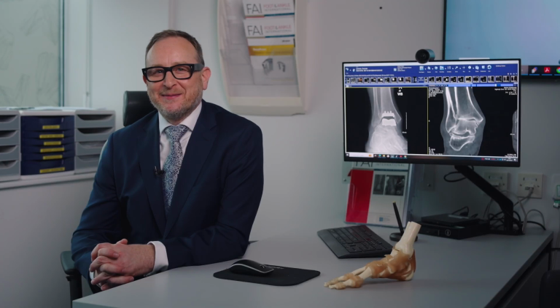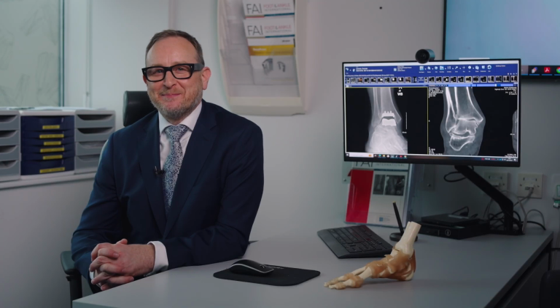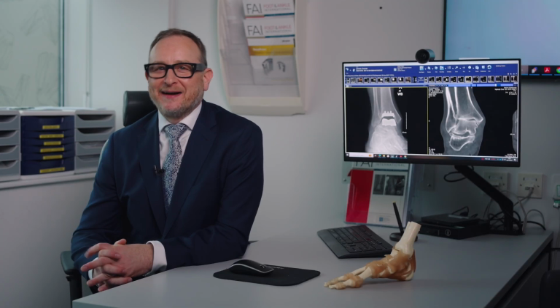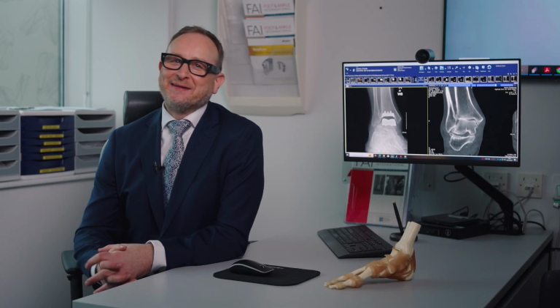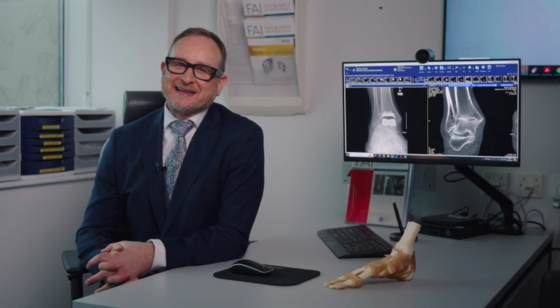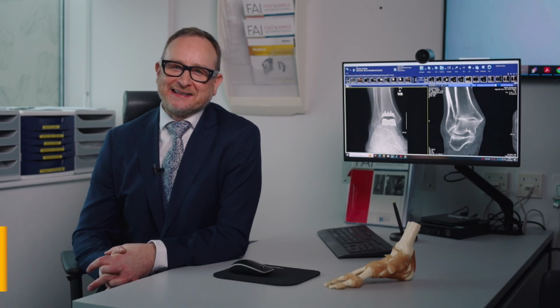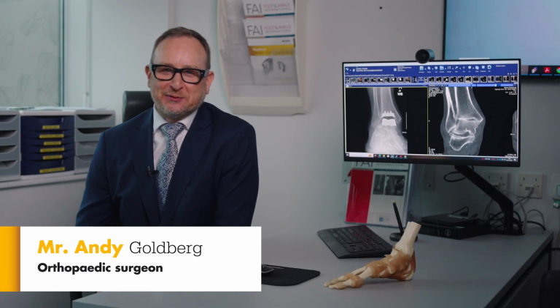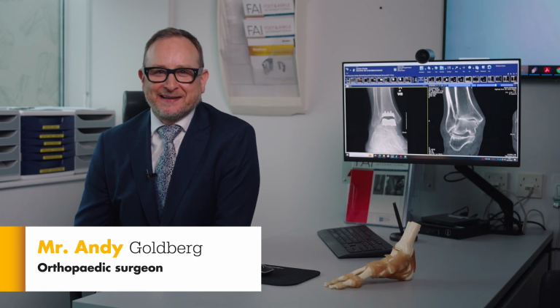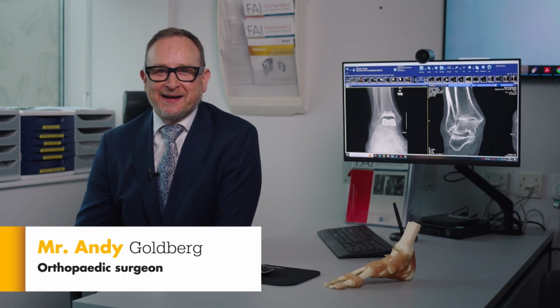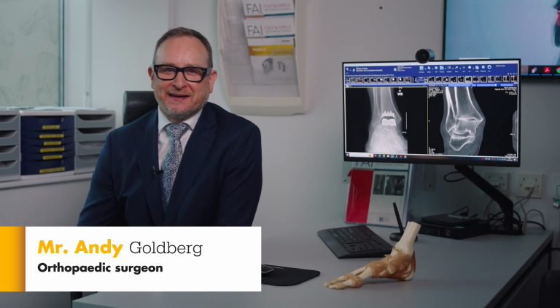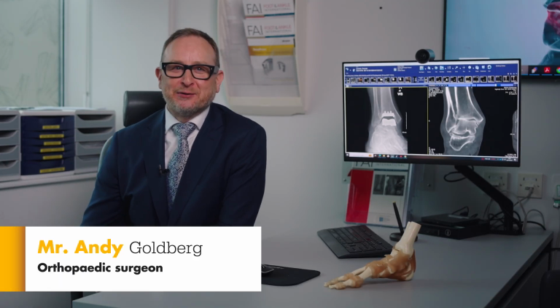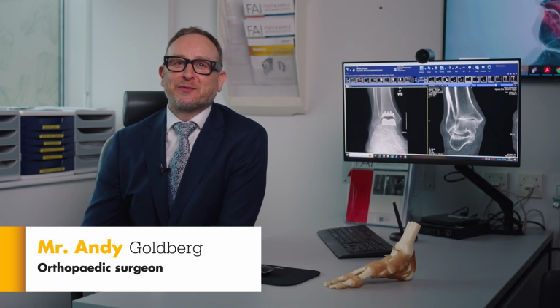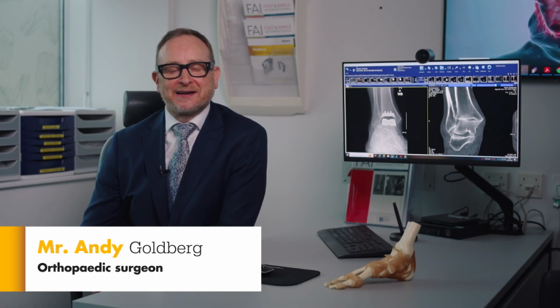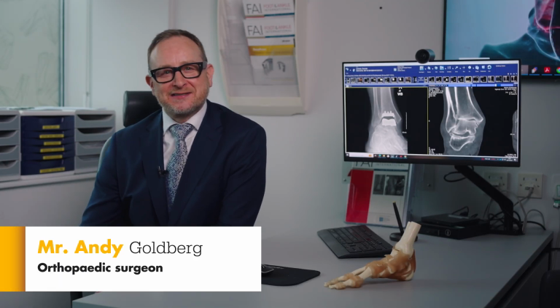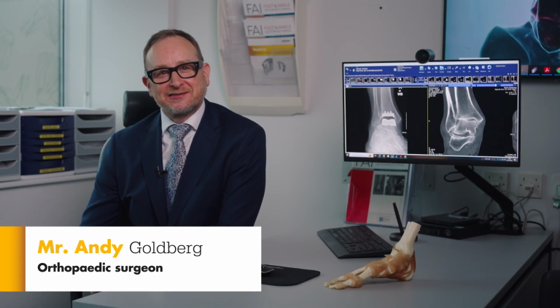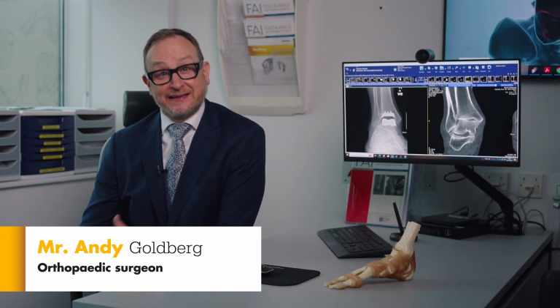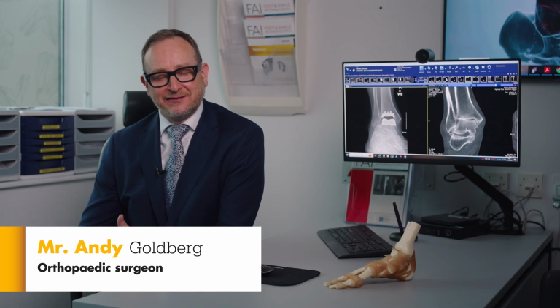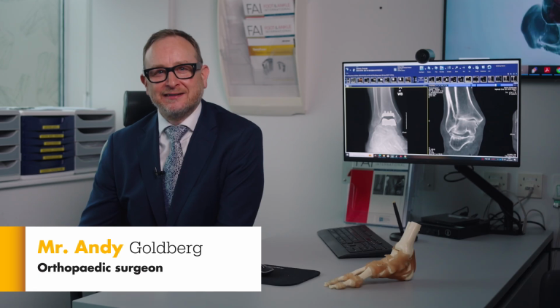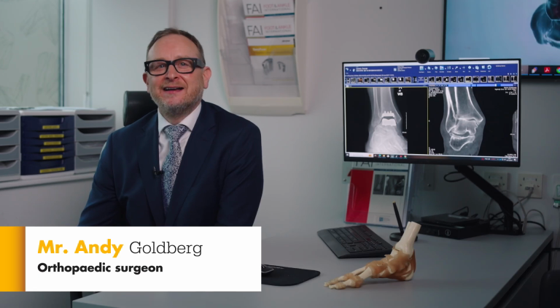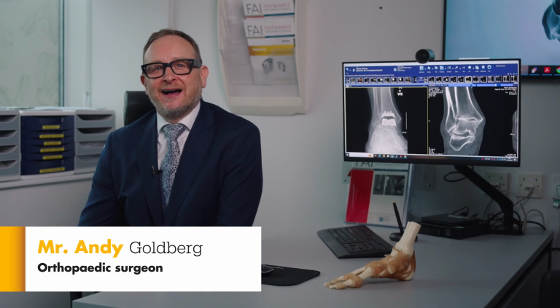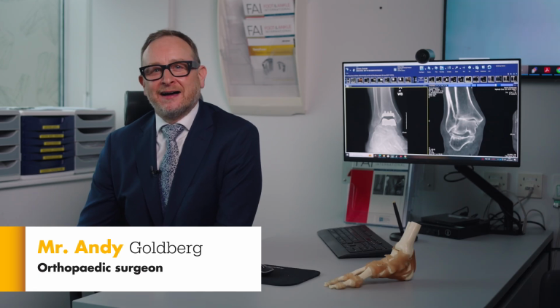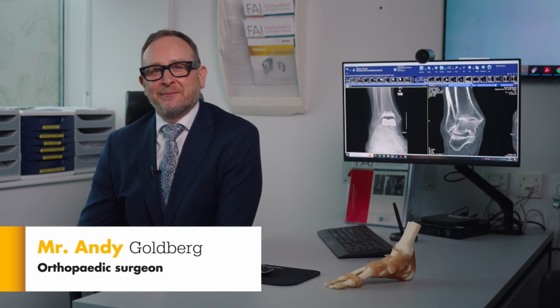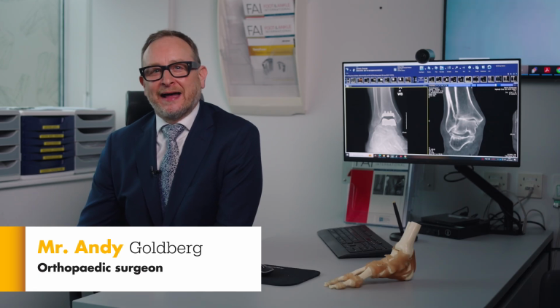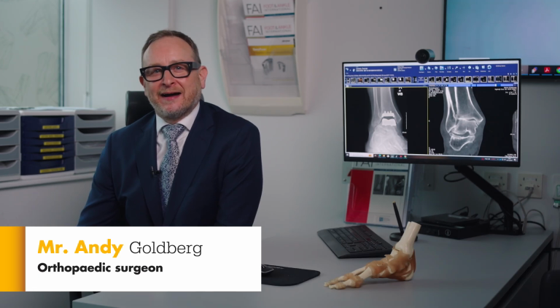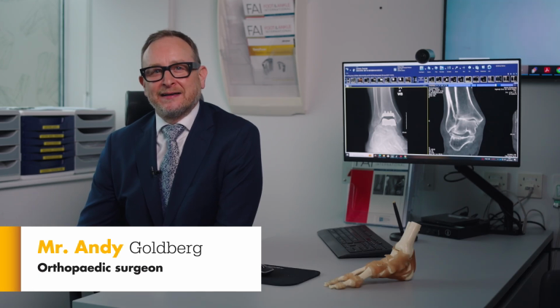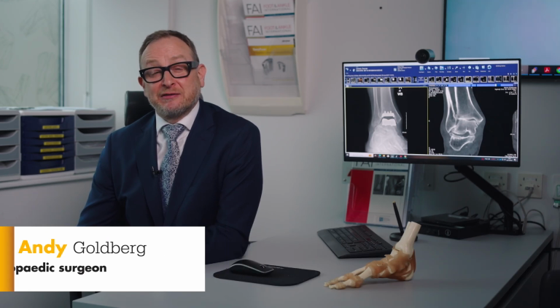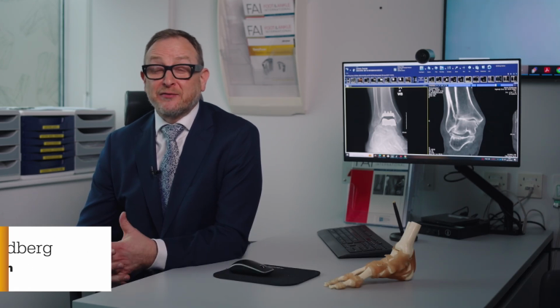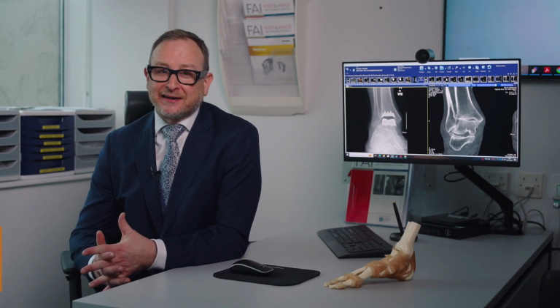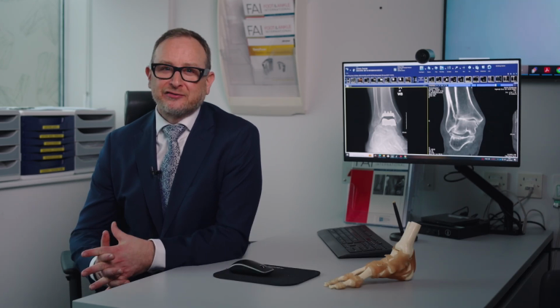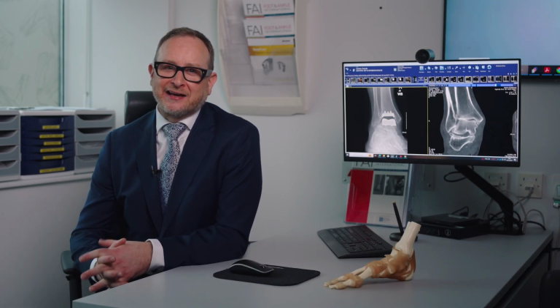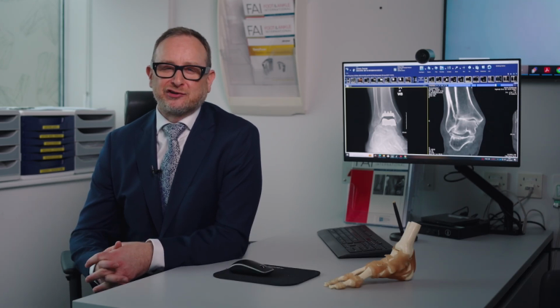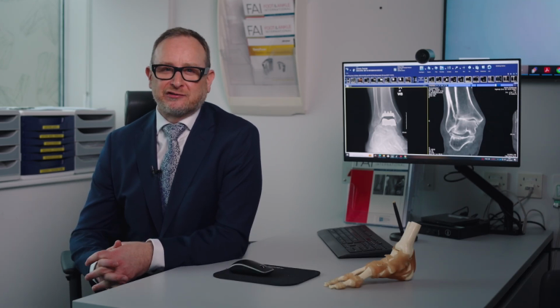My name is Andy Goldberg and I'm an orthopedic consultant in London and I treat both adults and children.